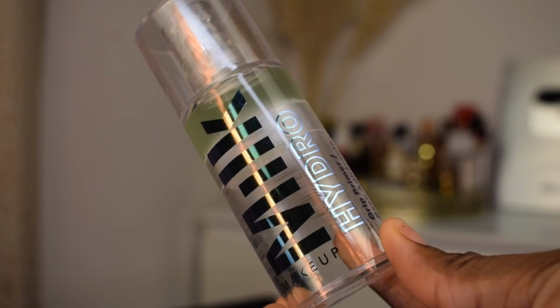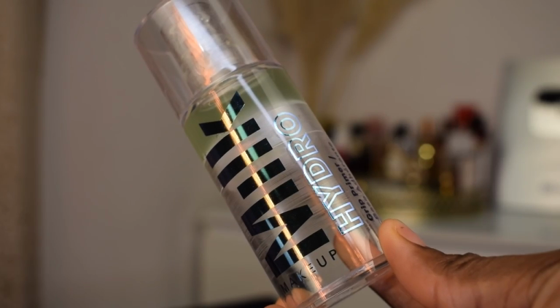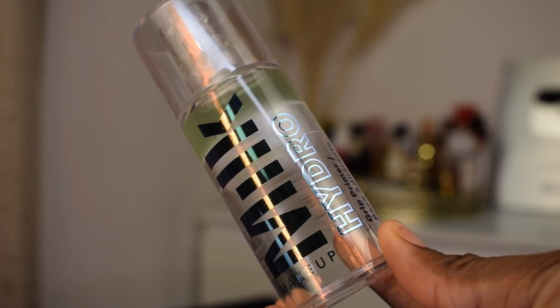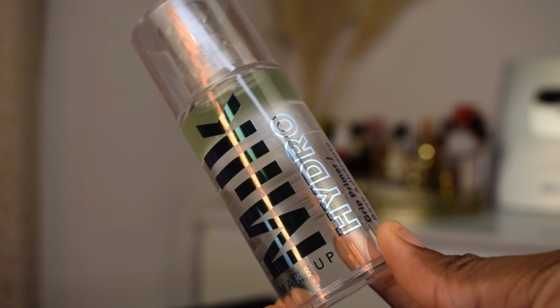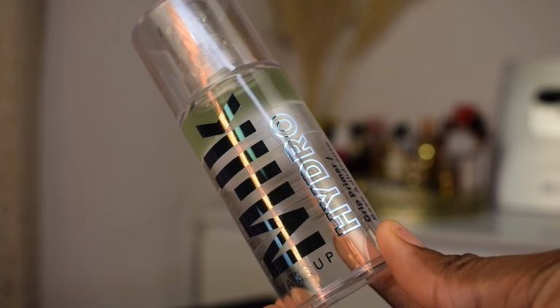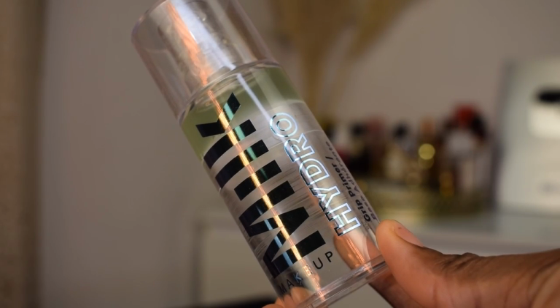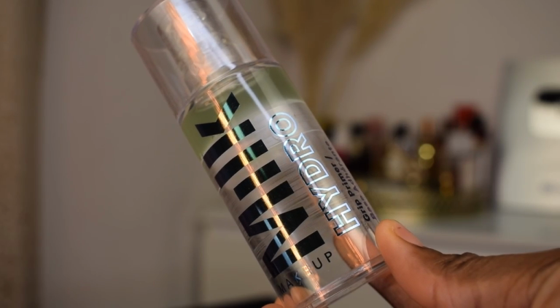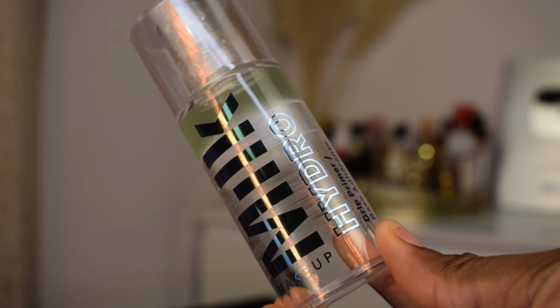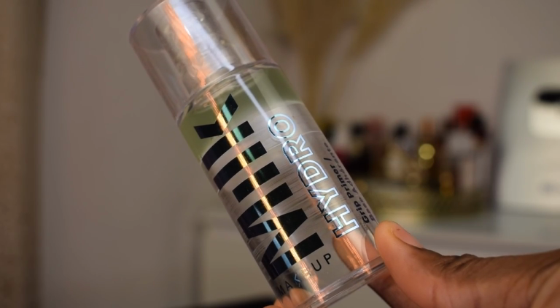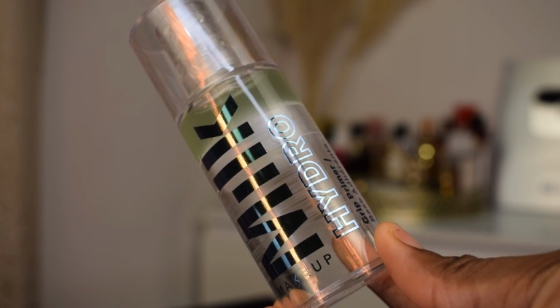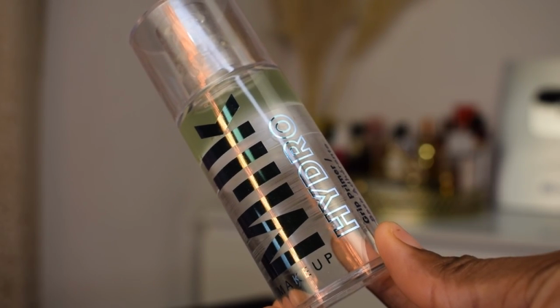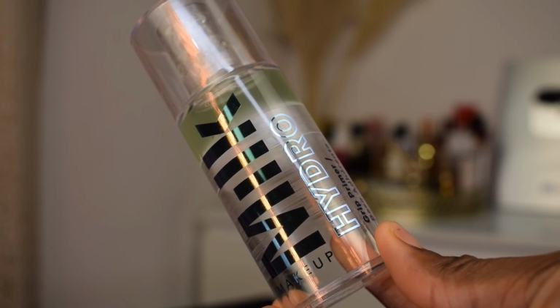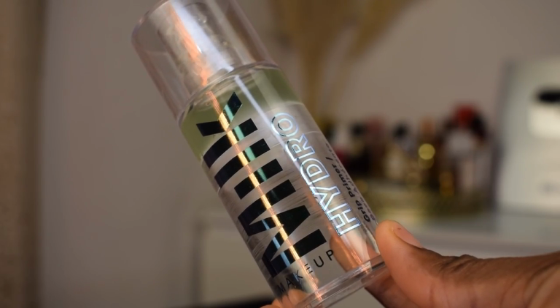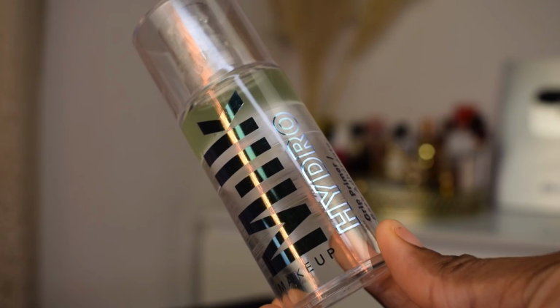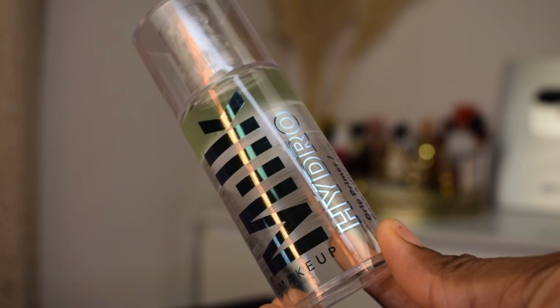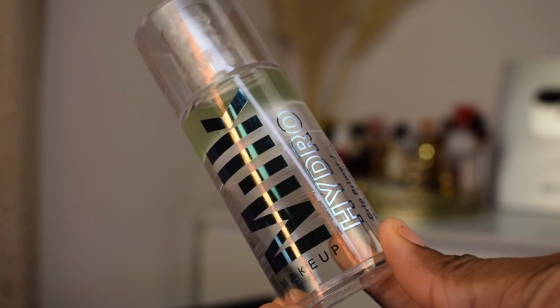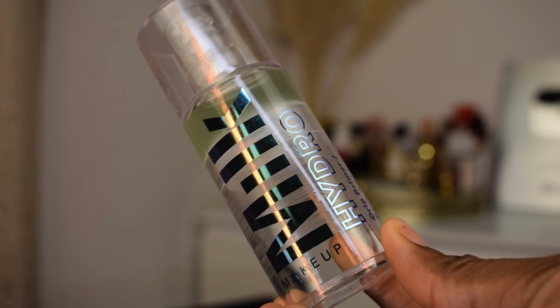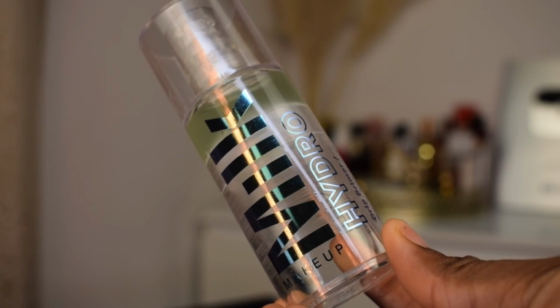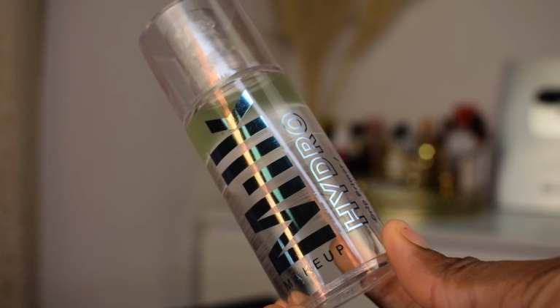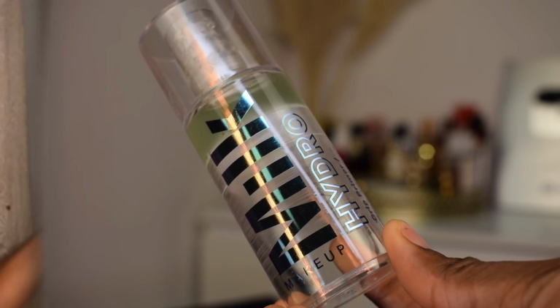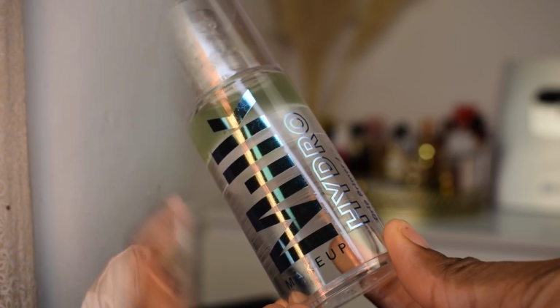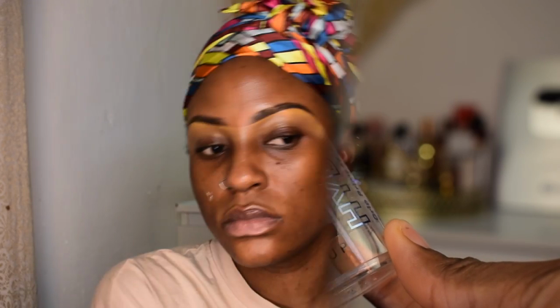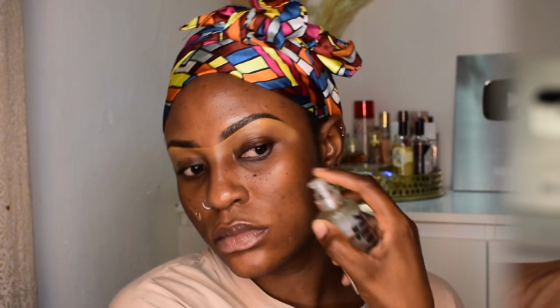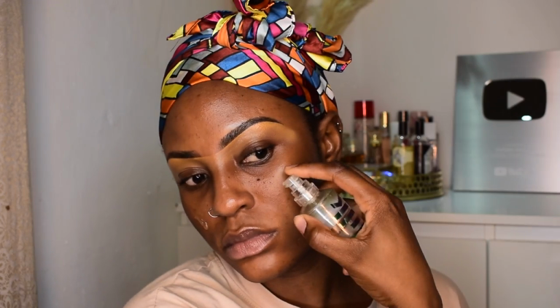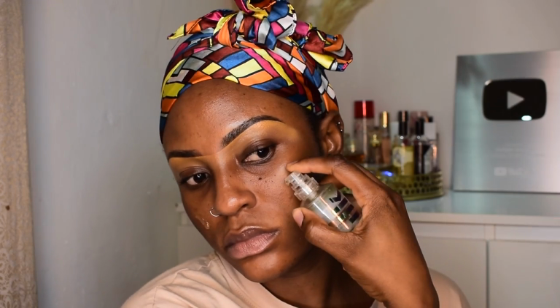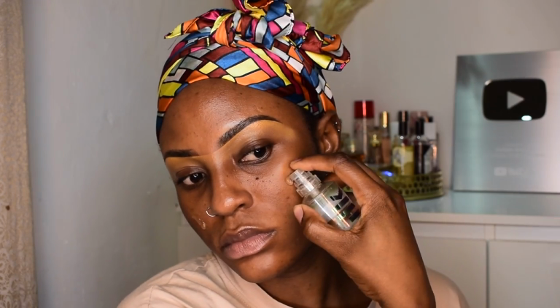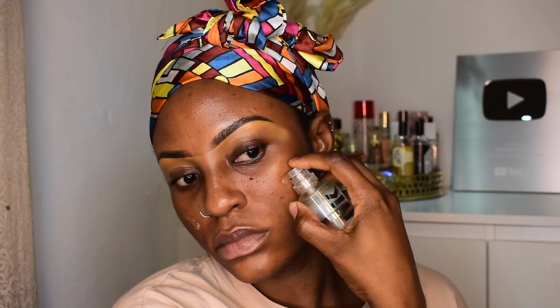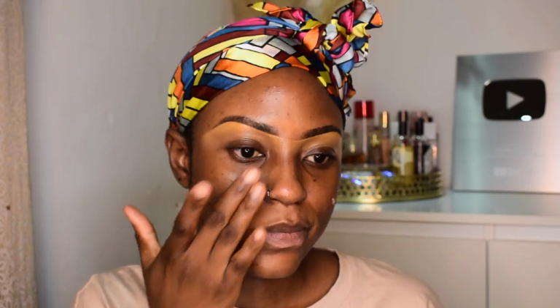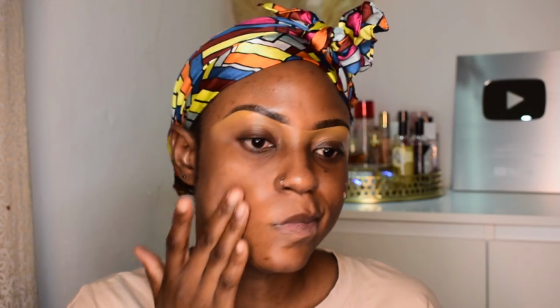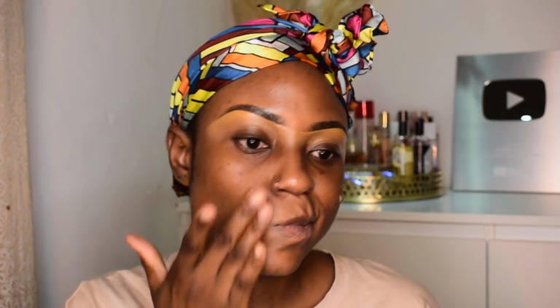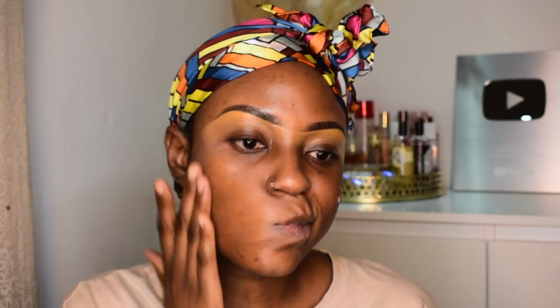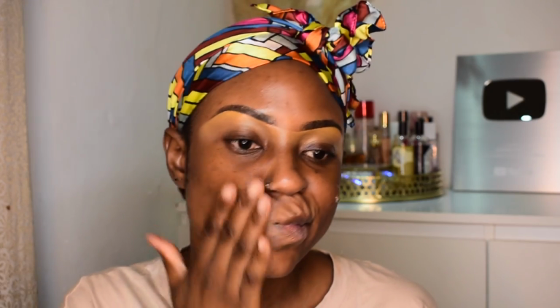For primer today I'm going in with my Milk Hydro Grip primer. I'm gonna put that all over my skin.